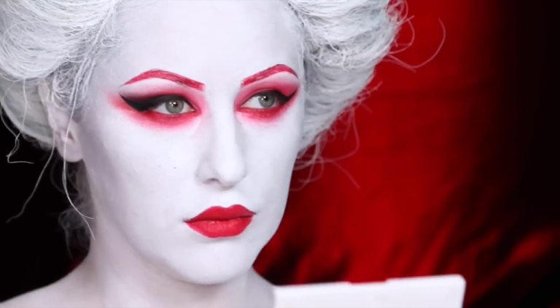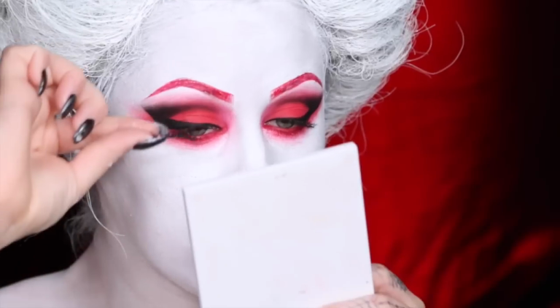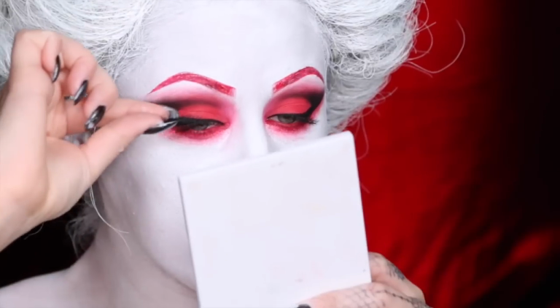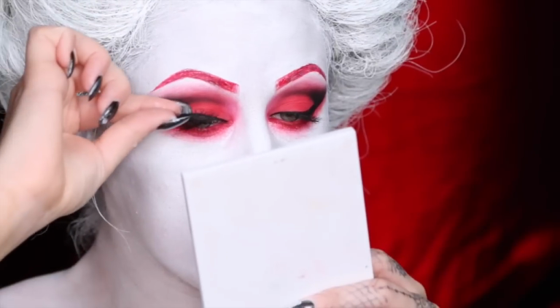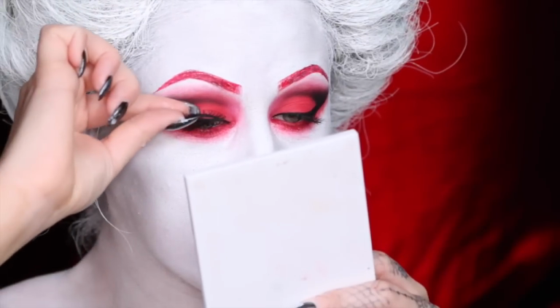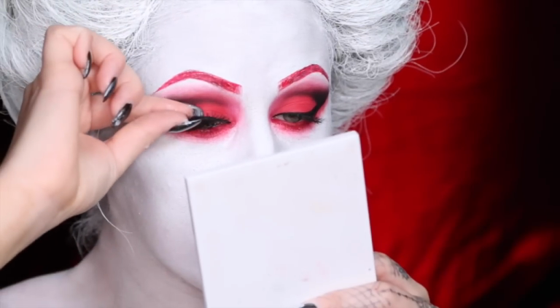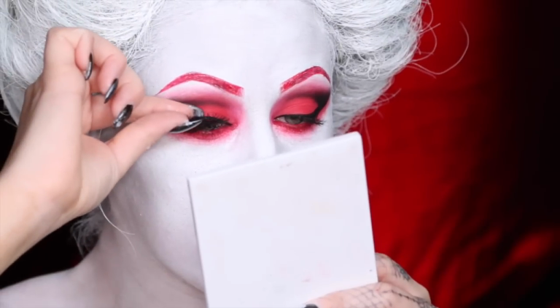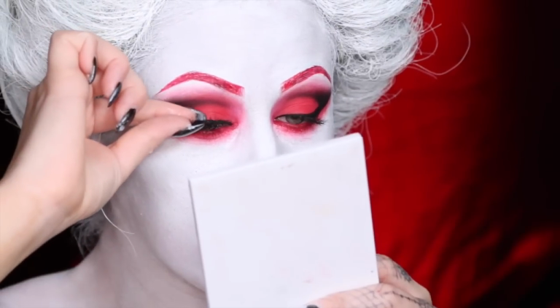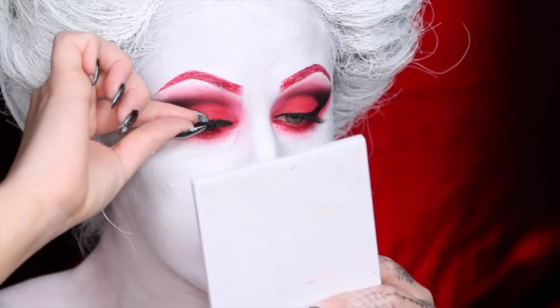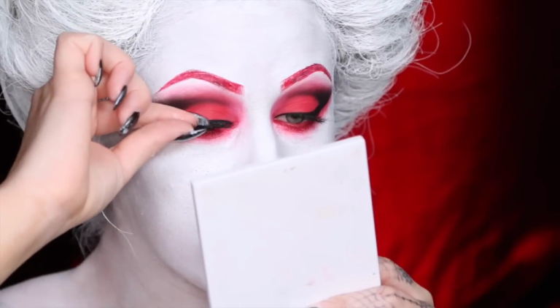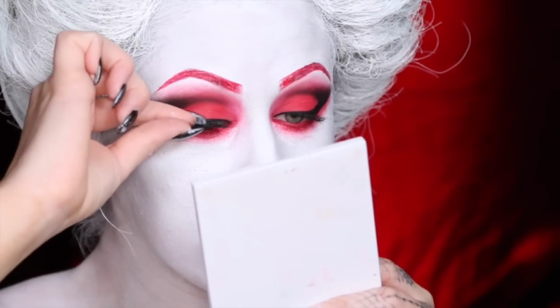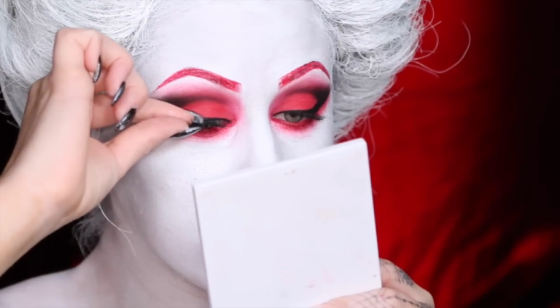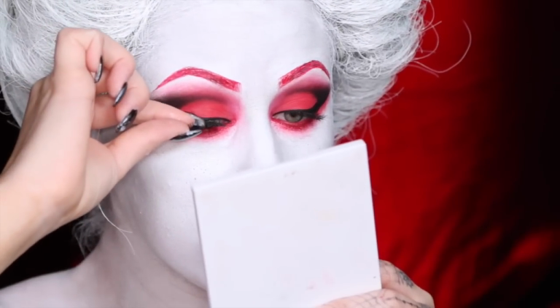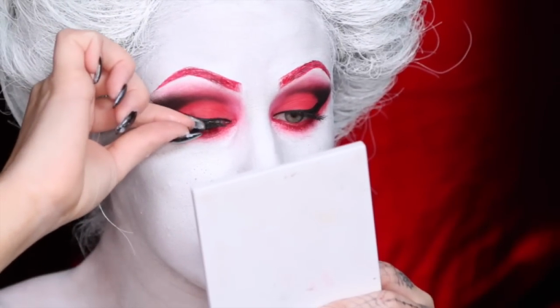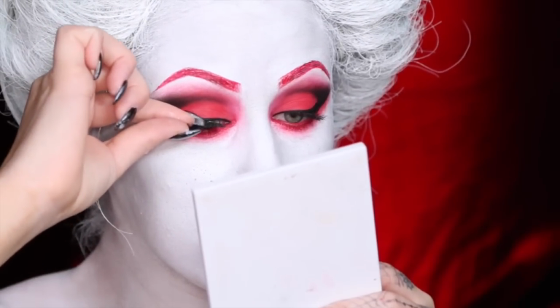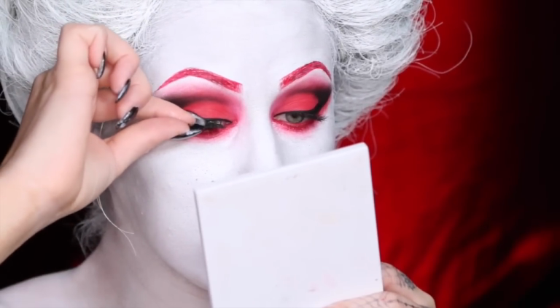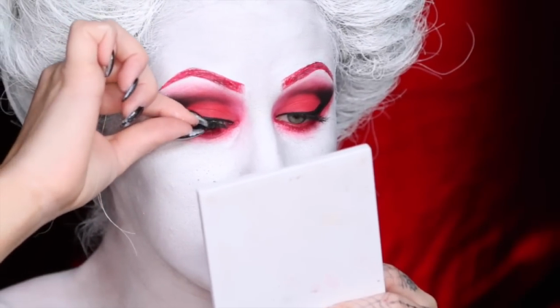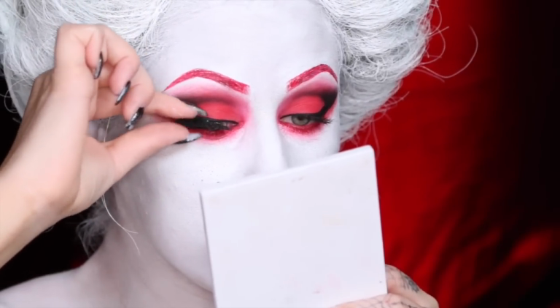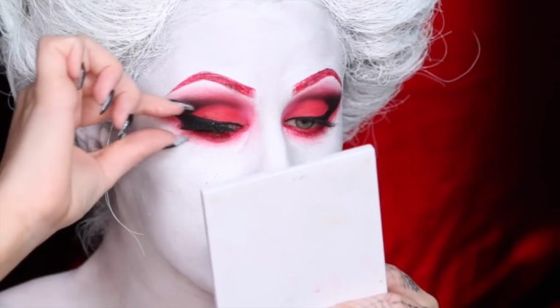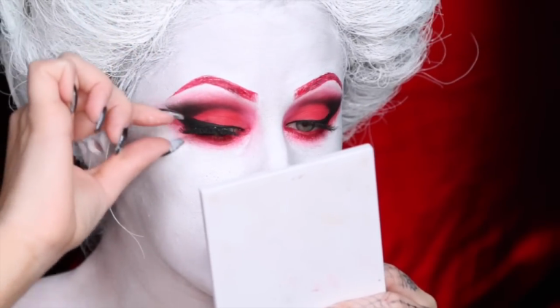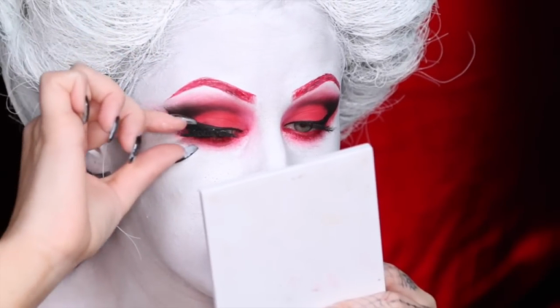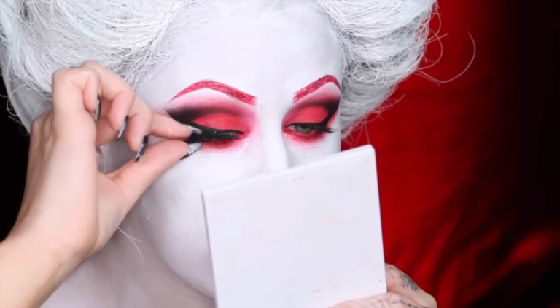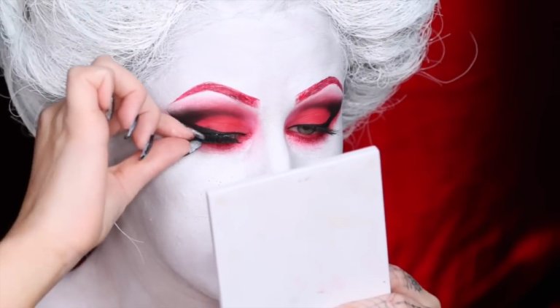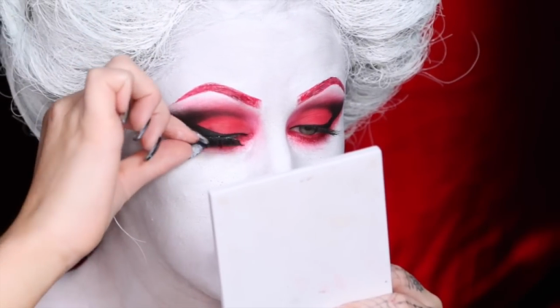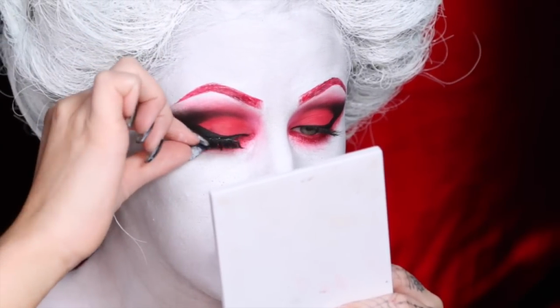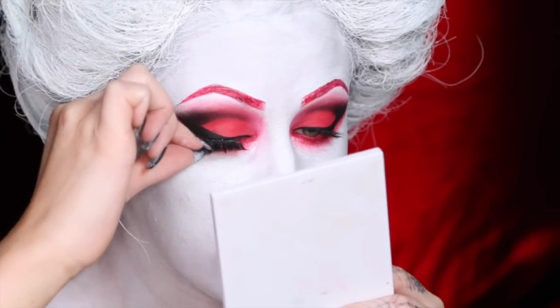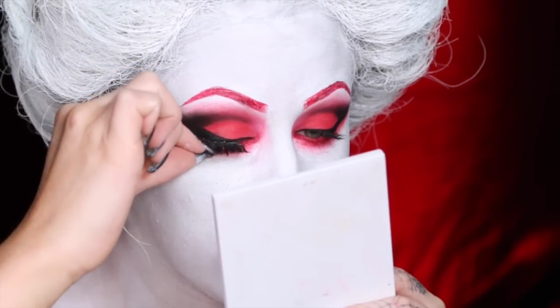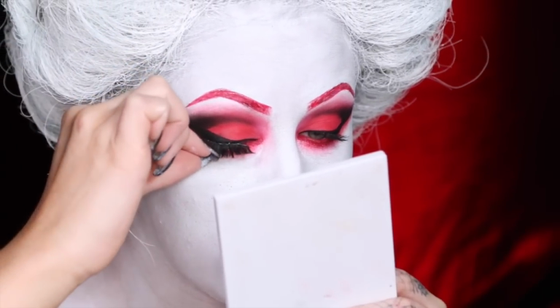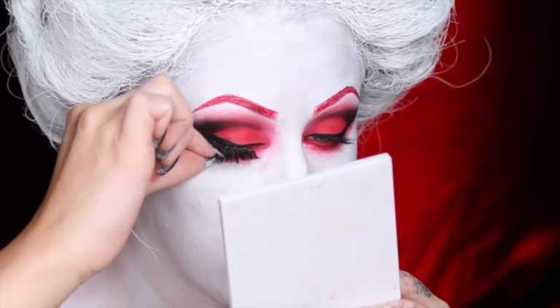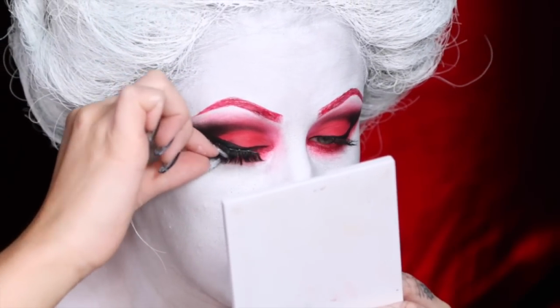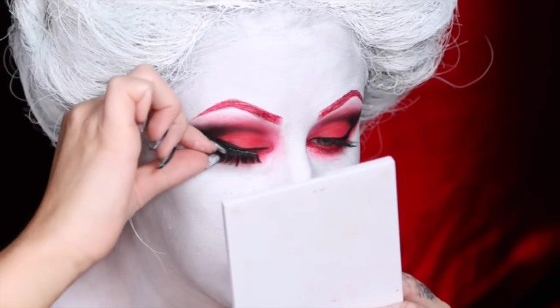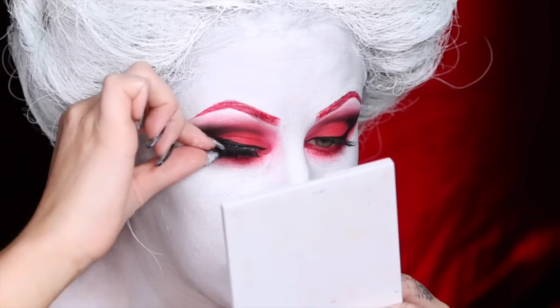To finish the eyes, I added a quick coat of mascara before putting on some lashes. These ones are Ardell lashes.